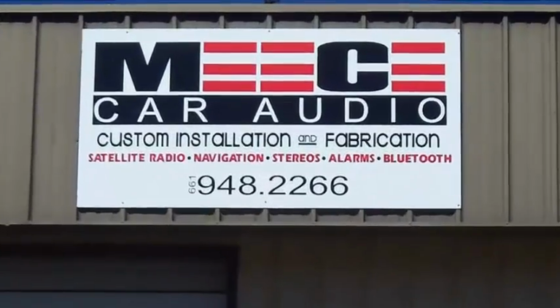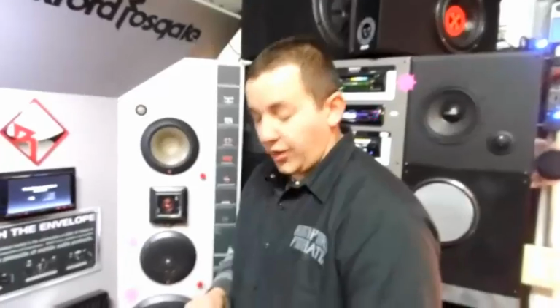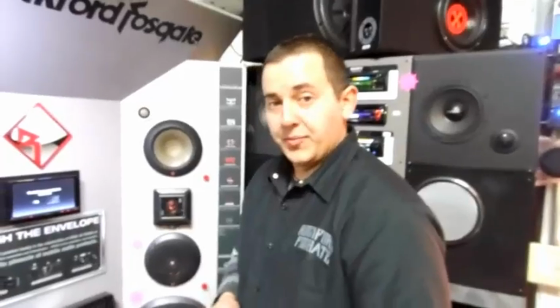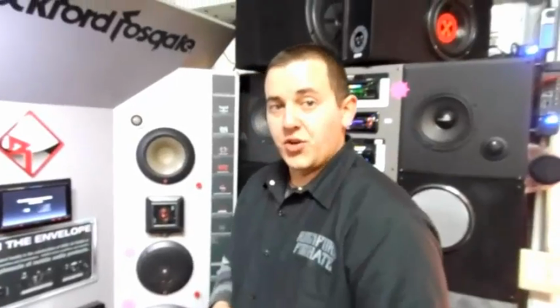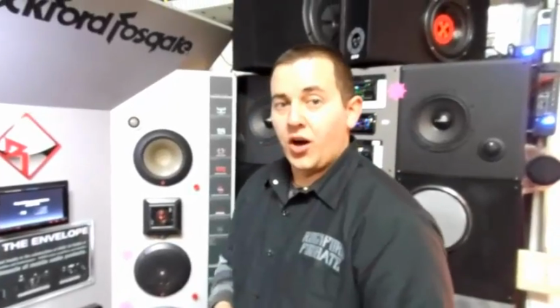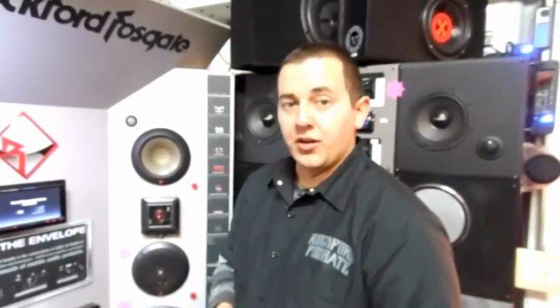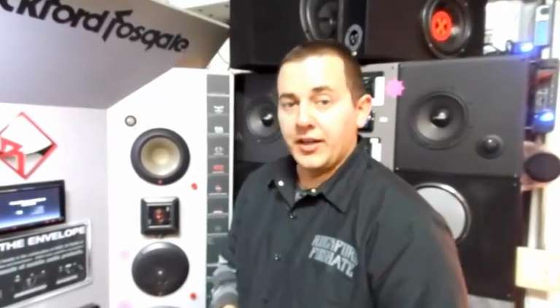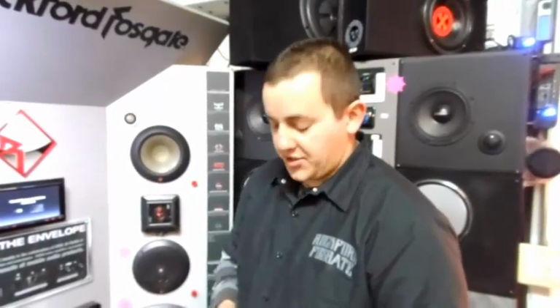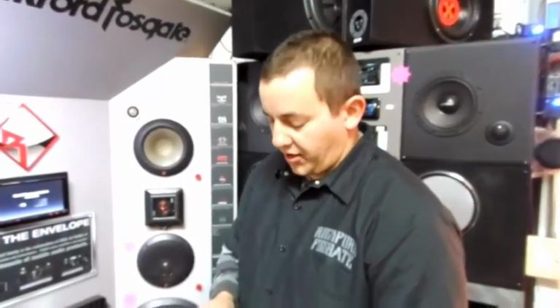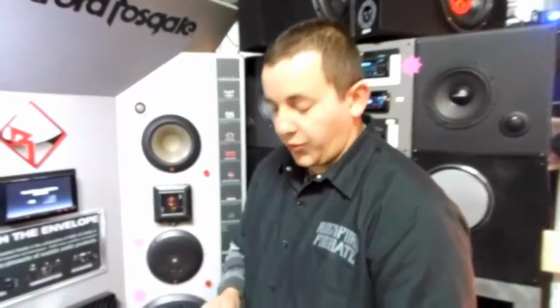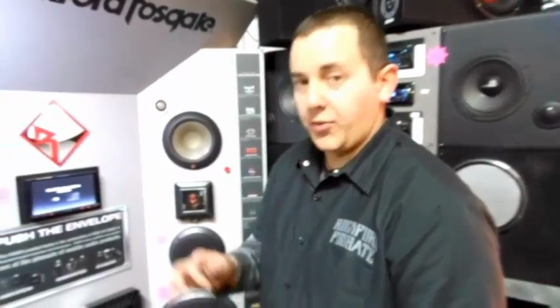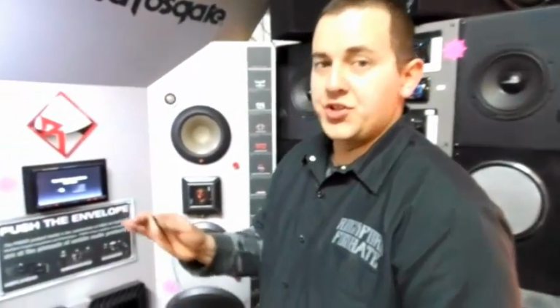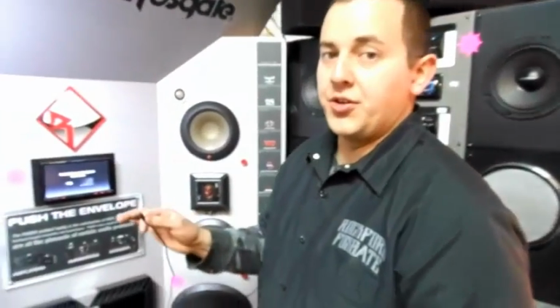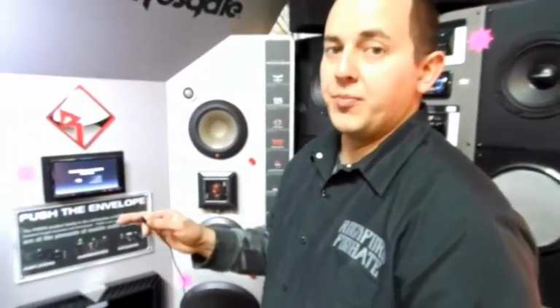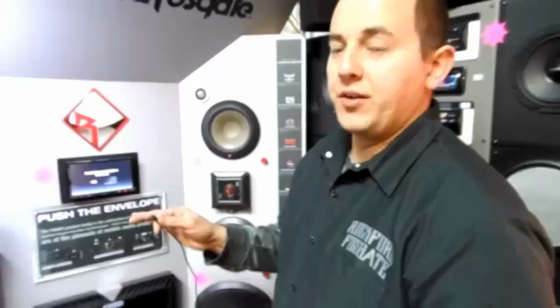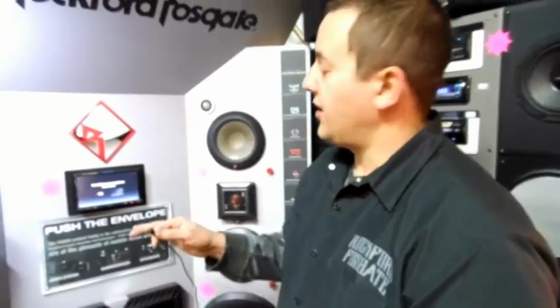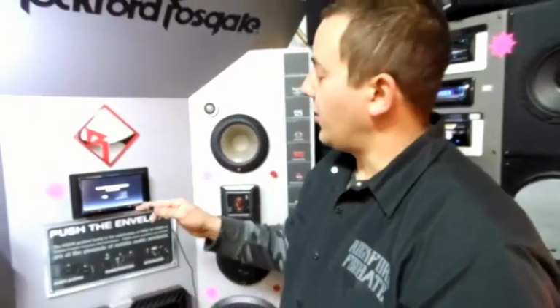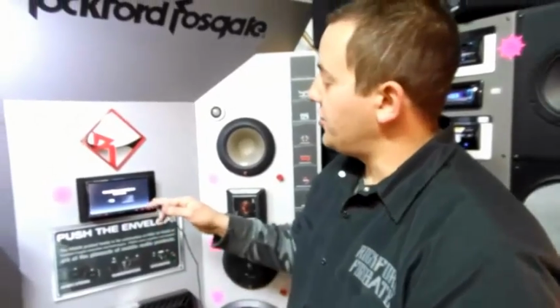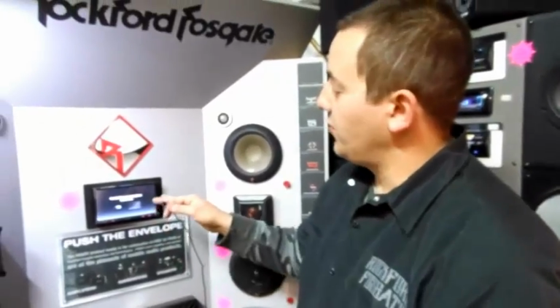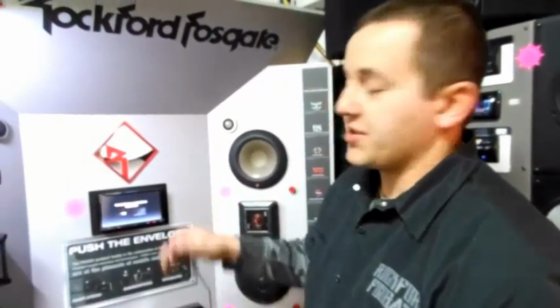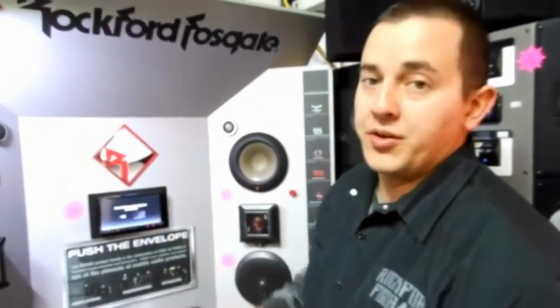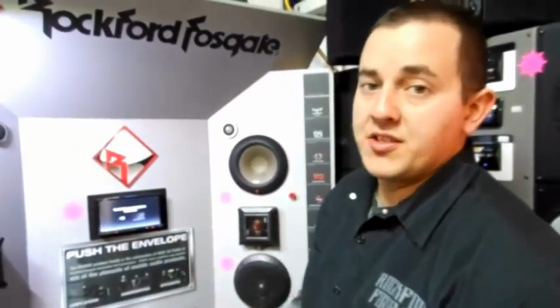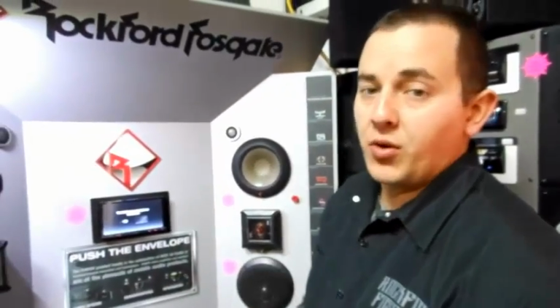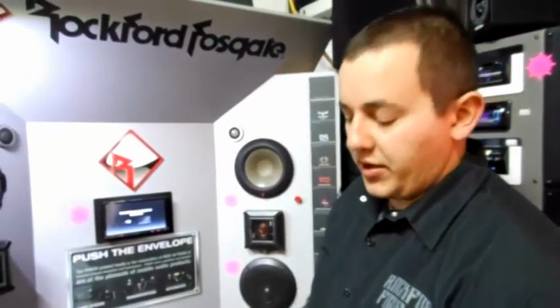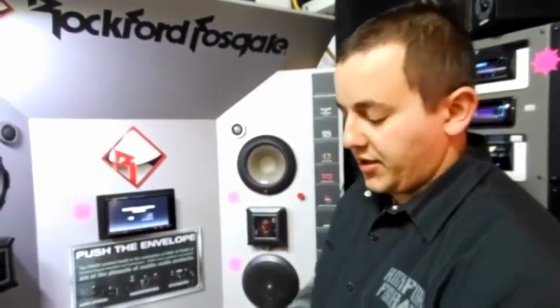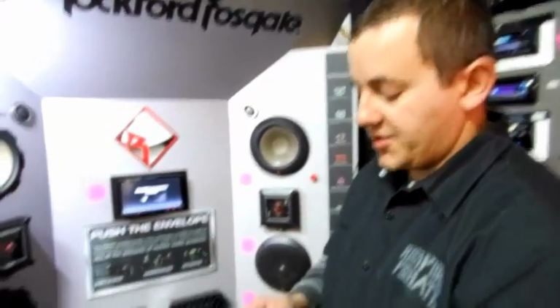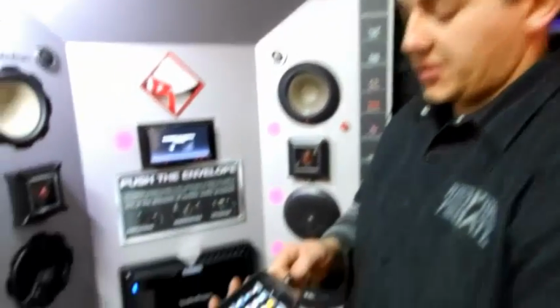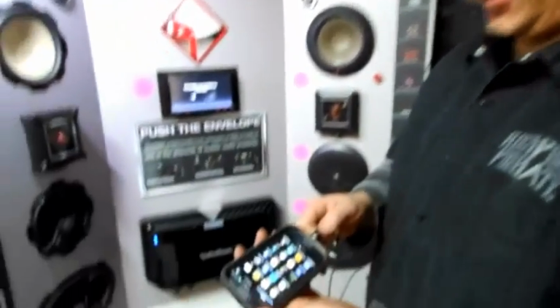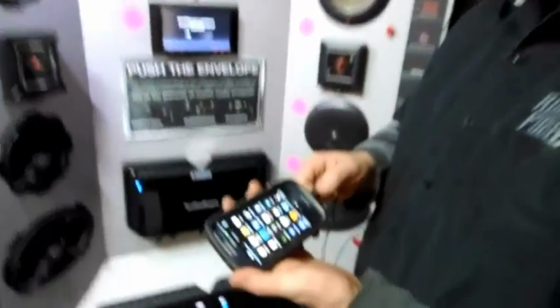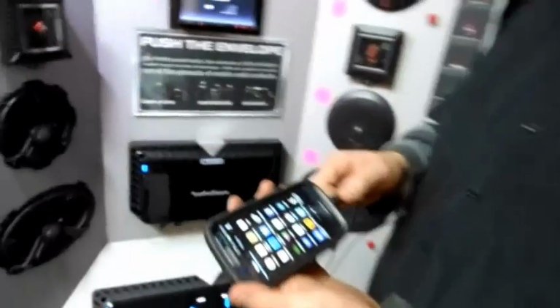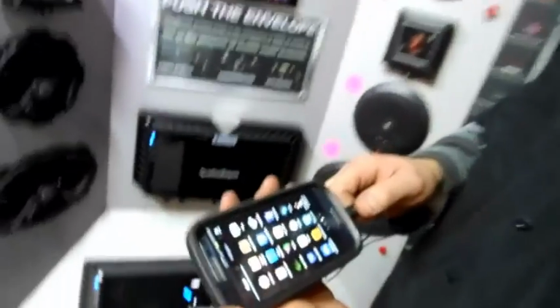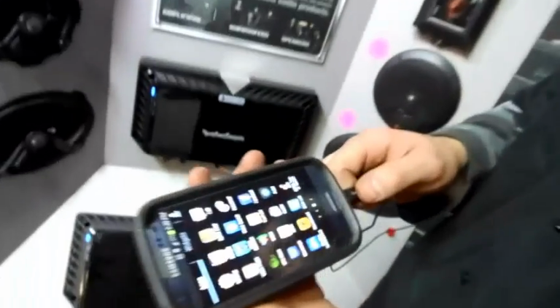I'm Brian from East Car Audio out of Lancaster, California. I want to show you the new MirrorLink technology with the Sony 701 and the Samsung Galaxy S3.